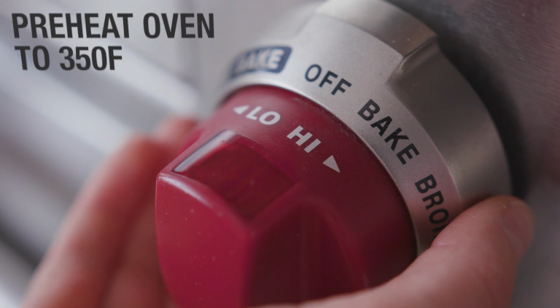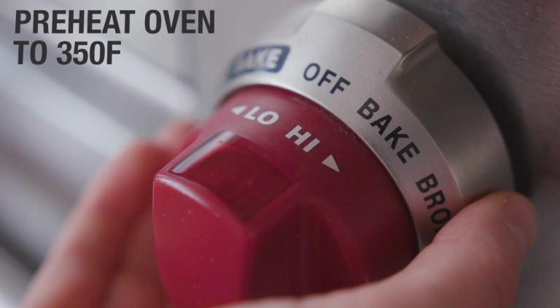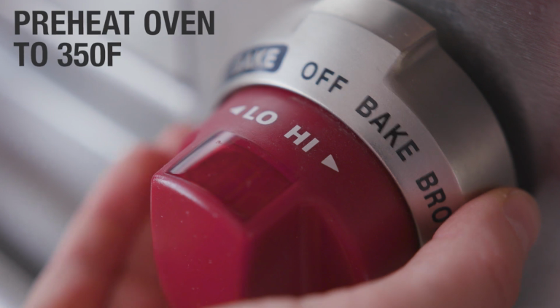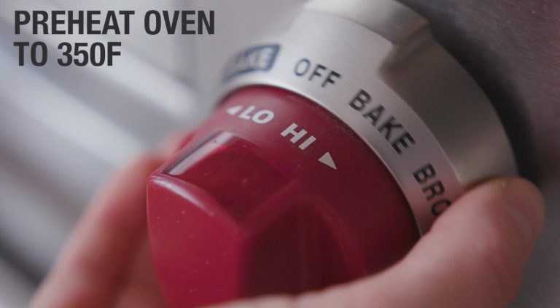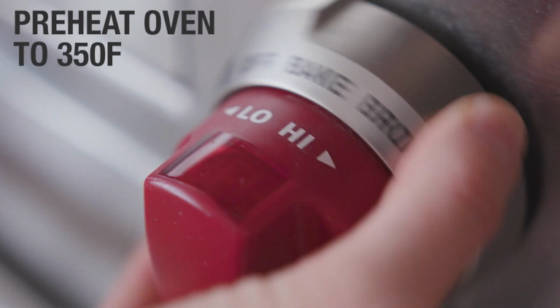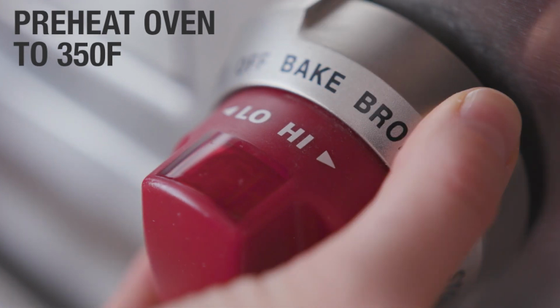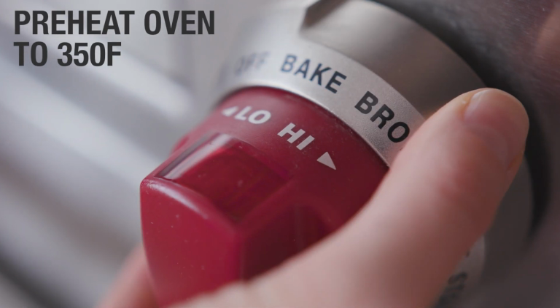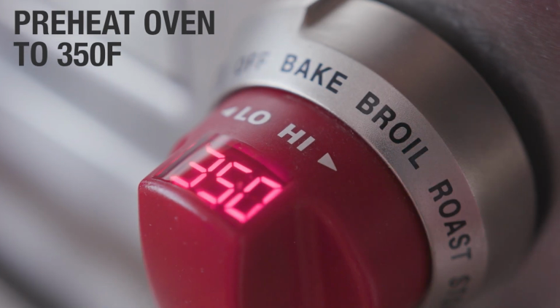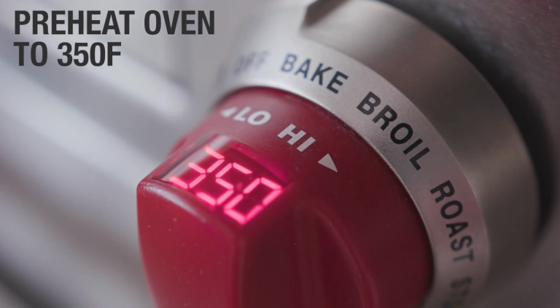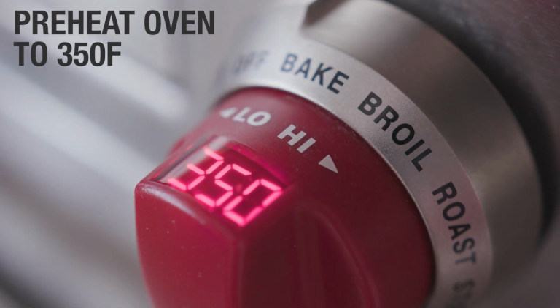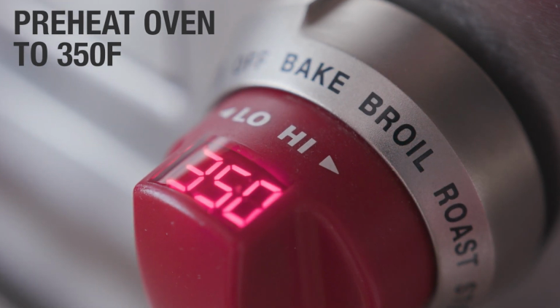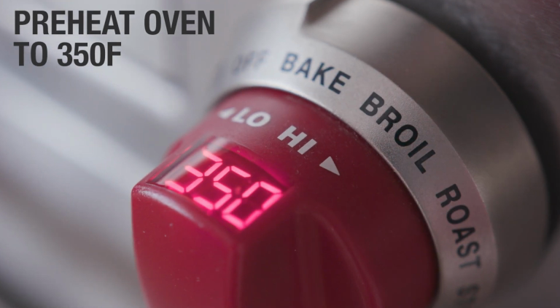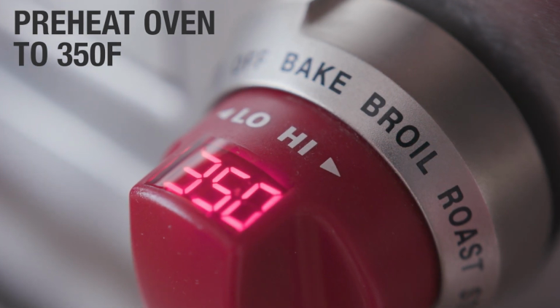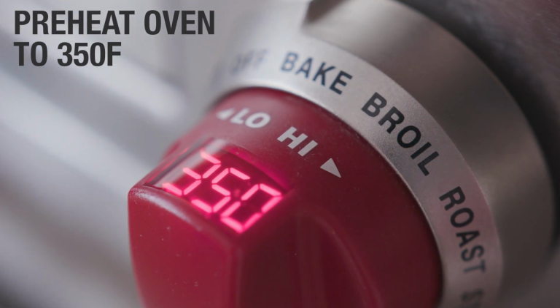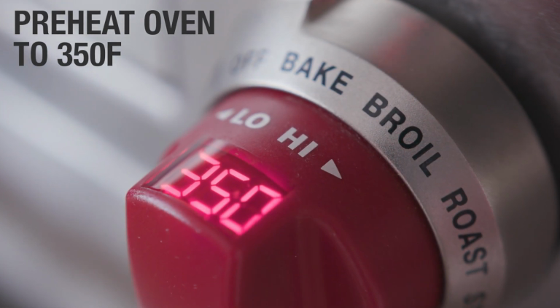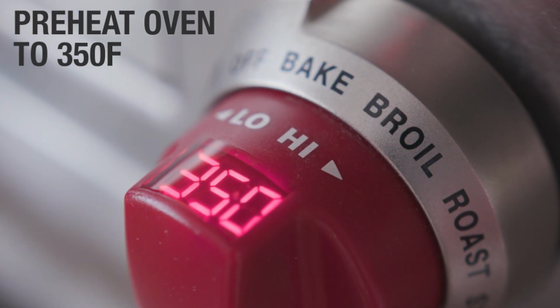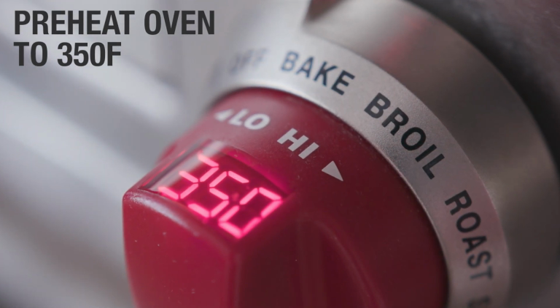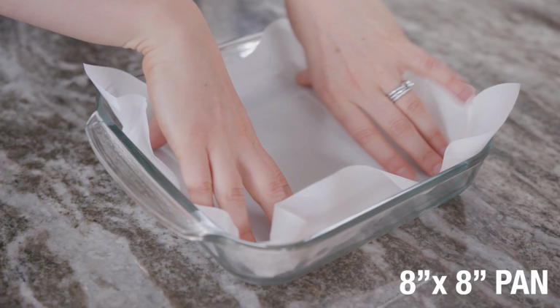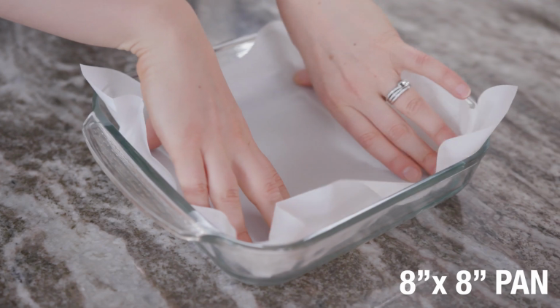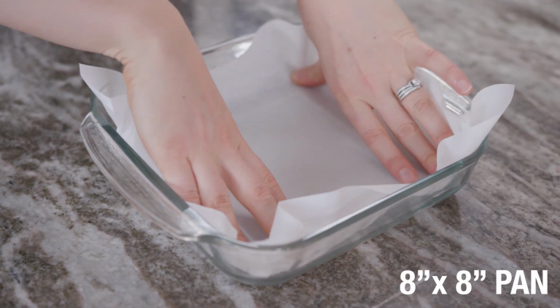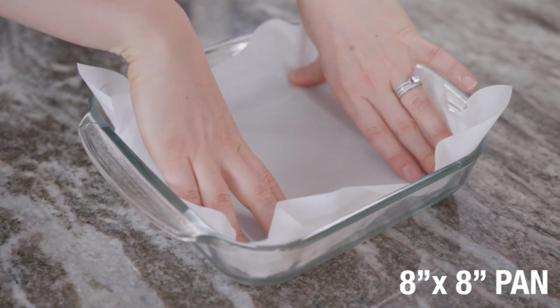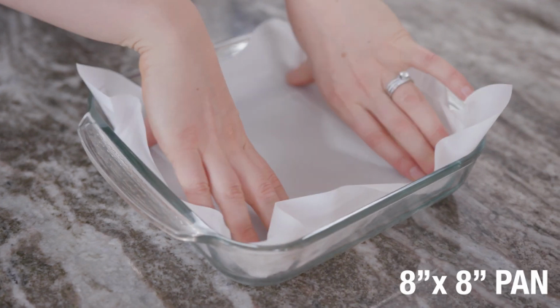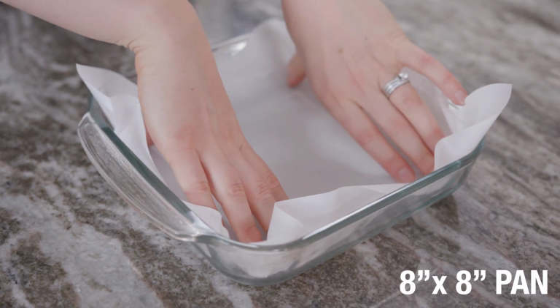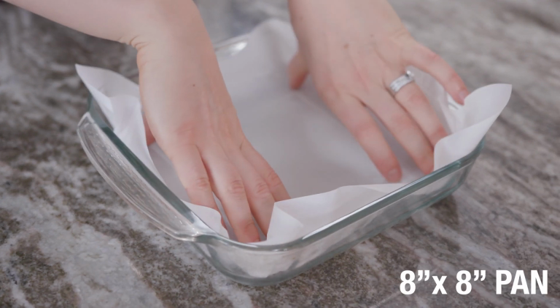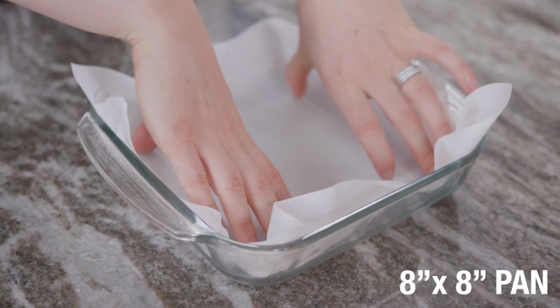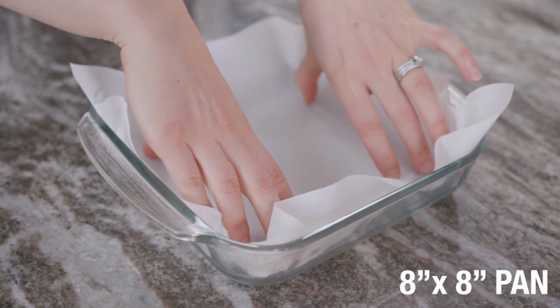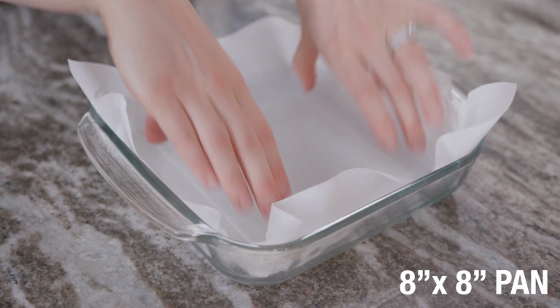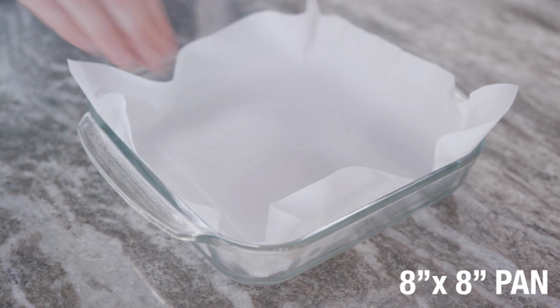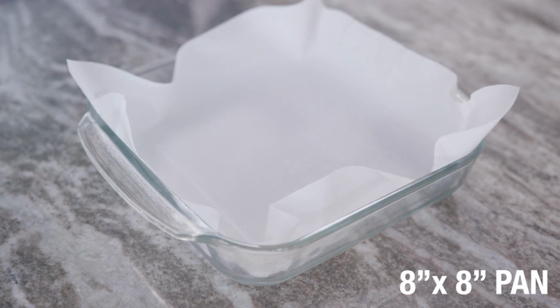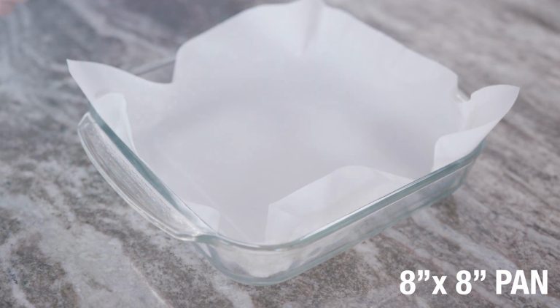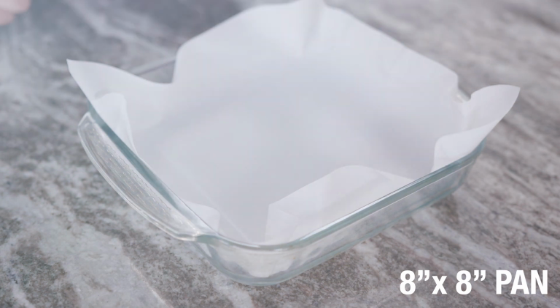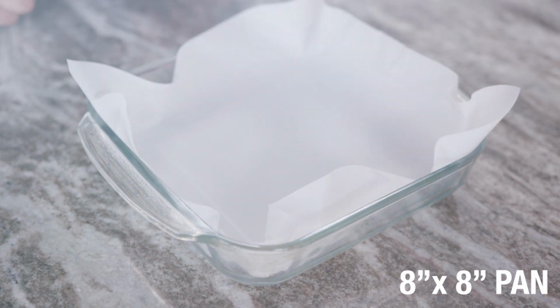You want to start by preheating the oven at 350 degrees Fahrenheit, and line an 8 by 8 inch pan with parchment paper.